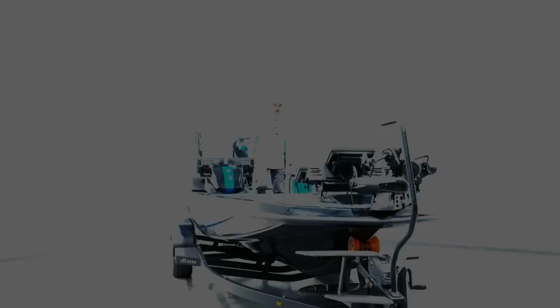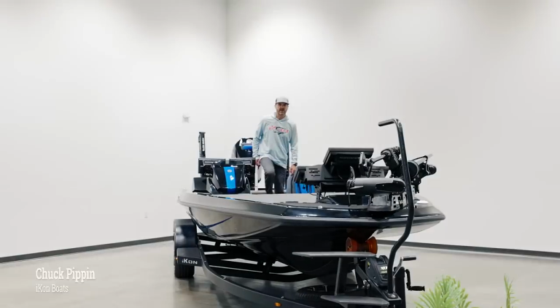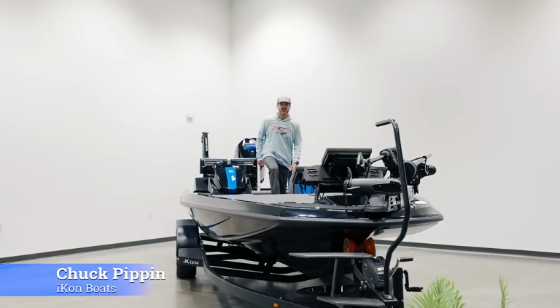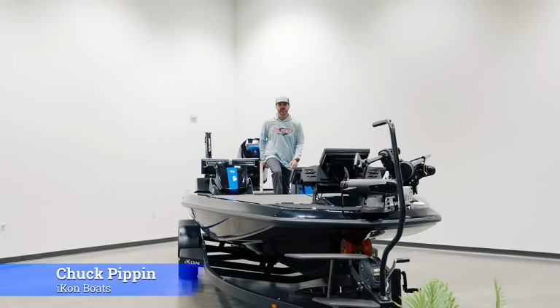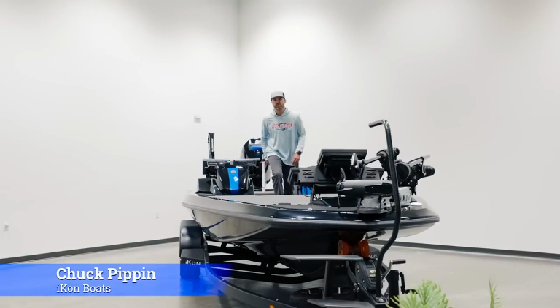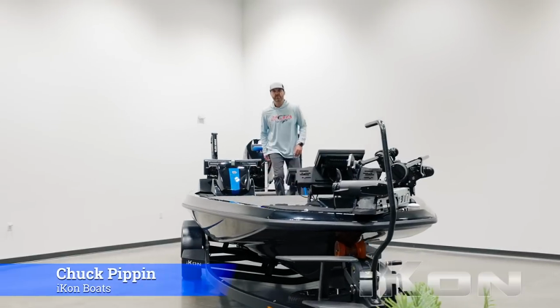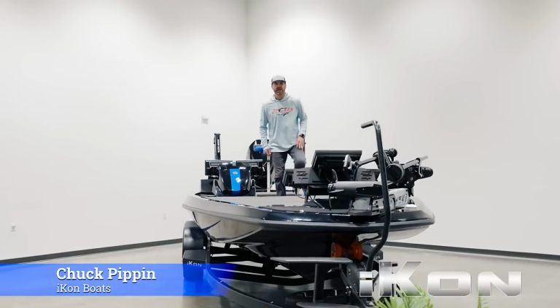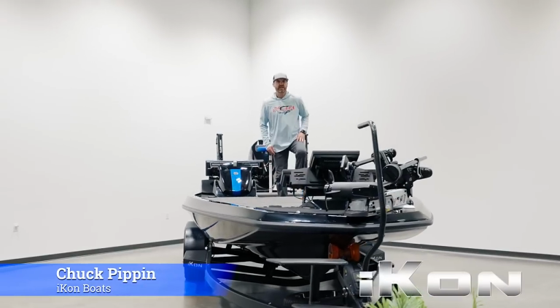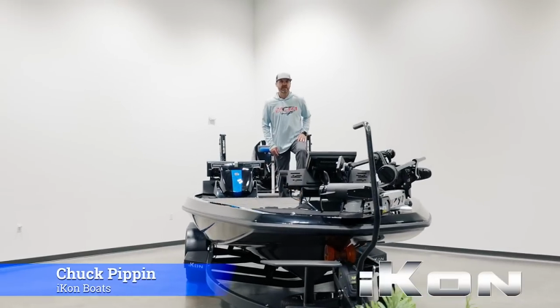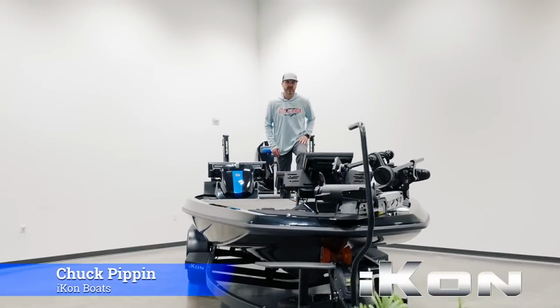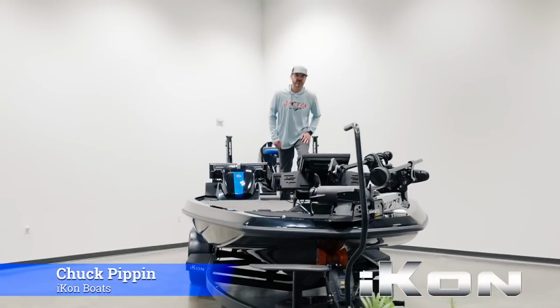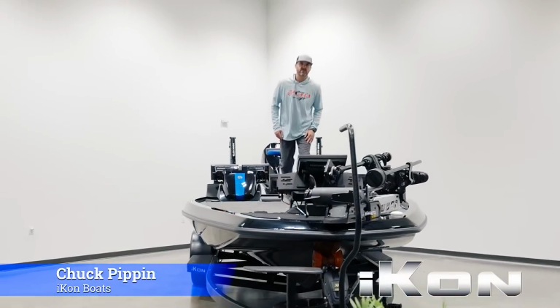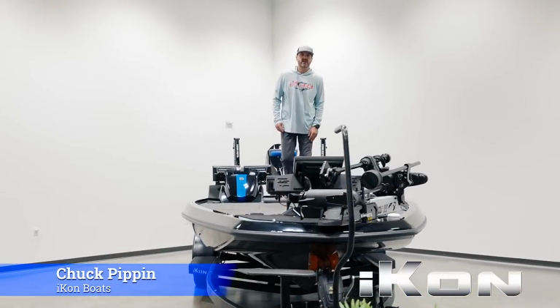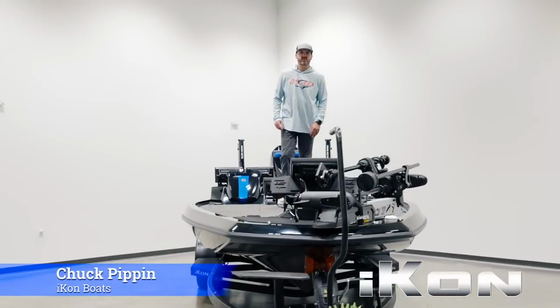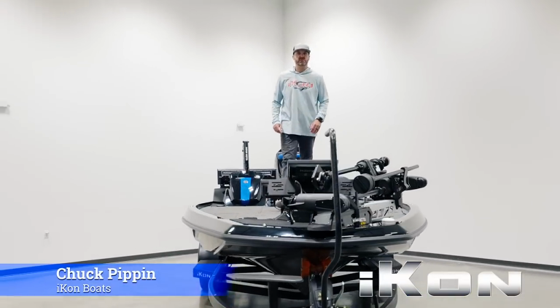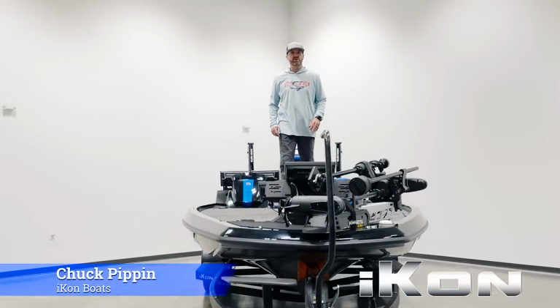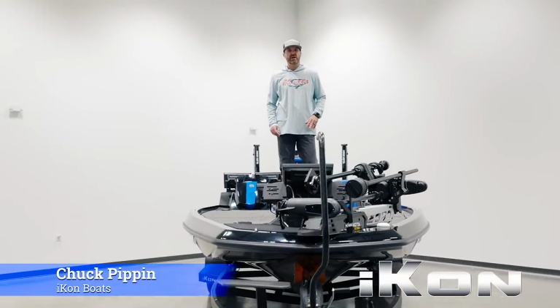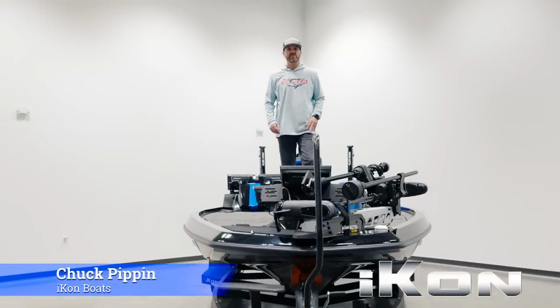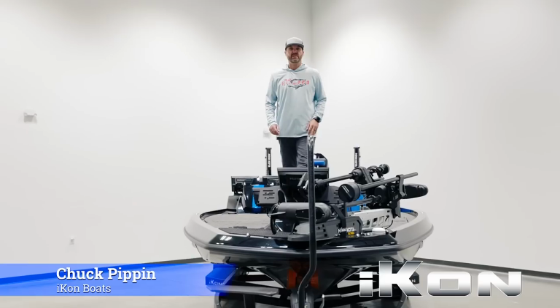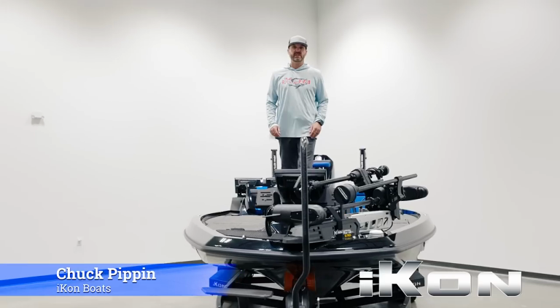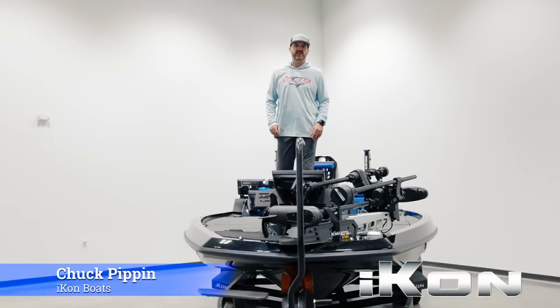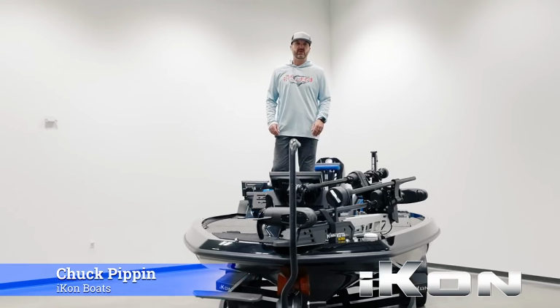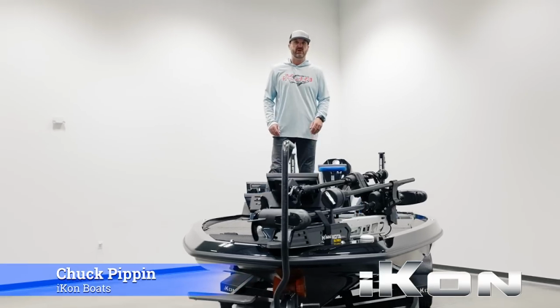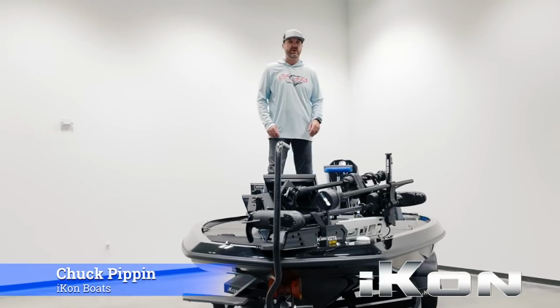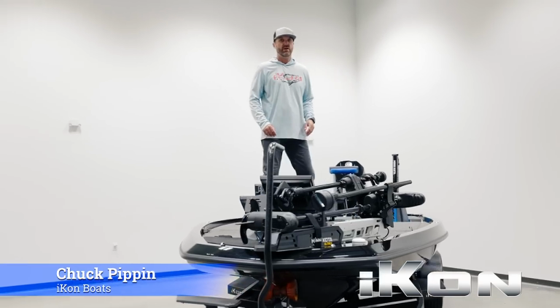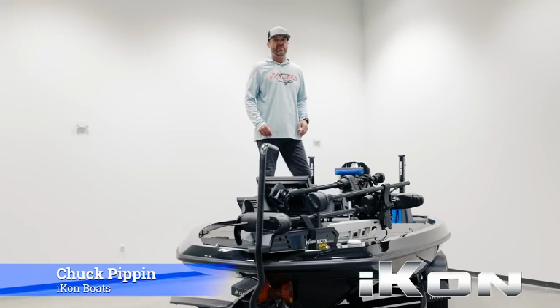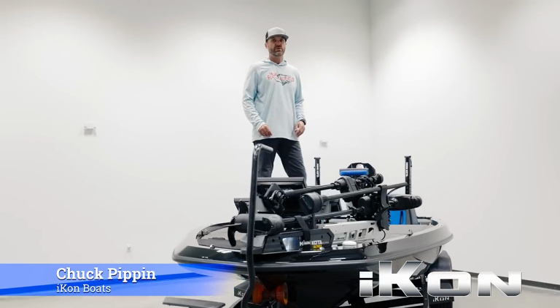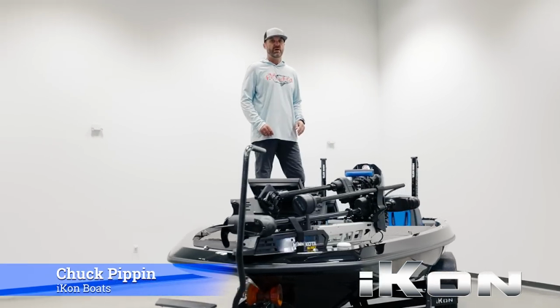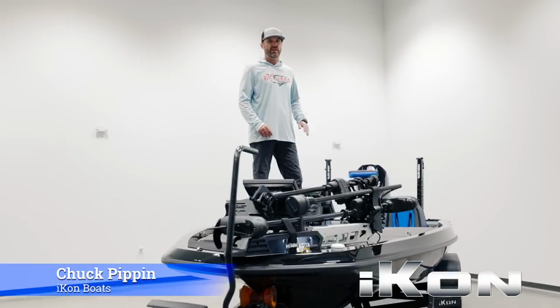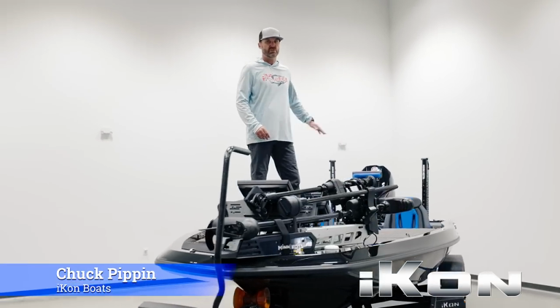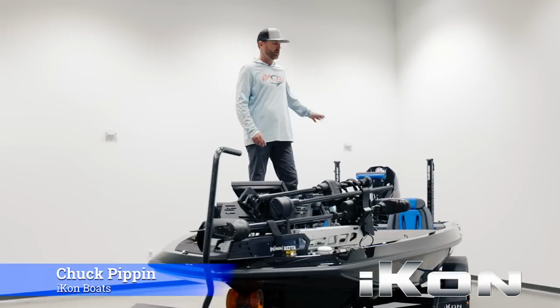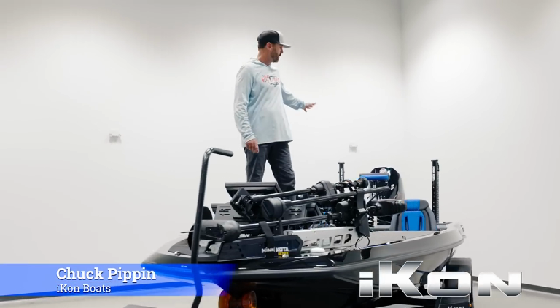I'm Chuck Pippen from Icon Boats. I'm going to show you everything you need to know about our all-new LX-21.